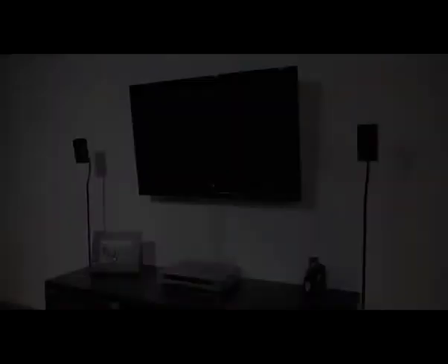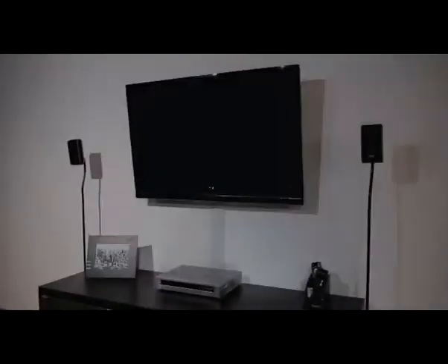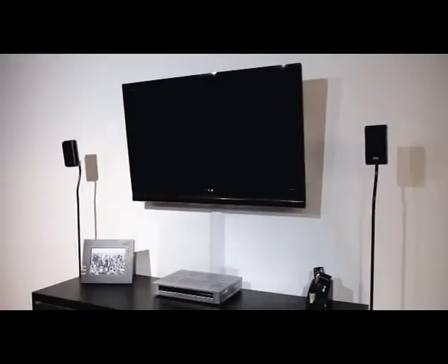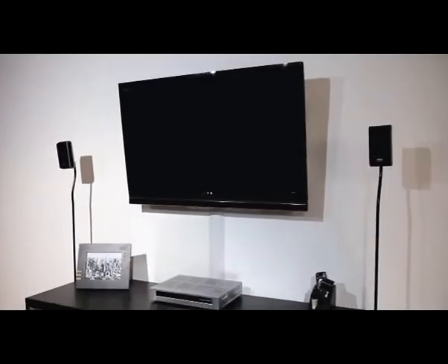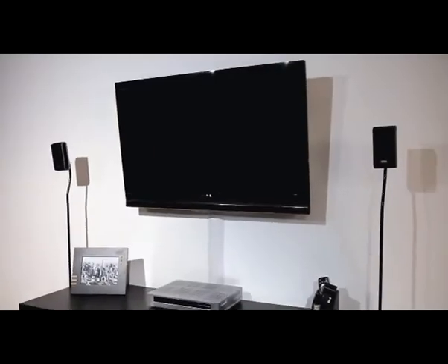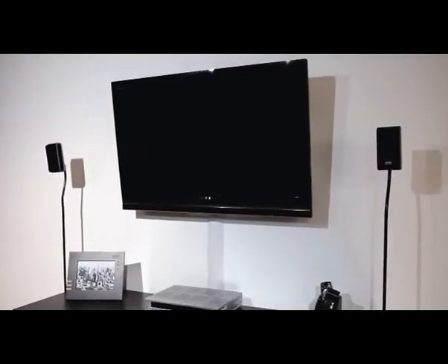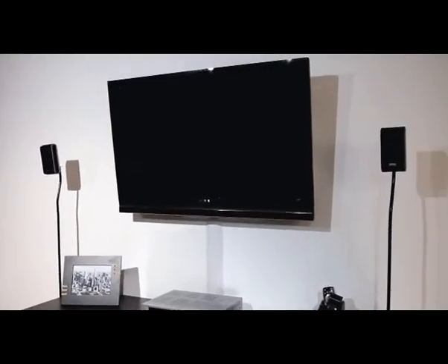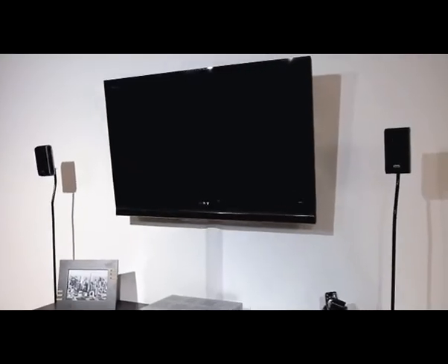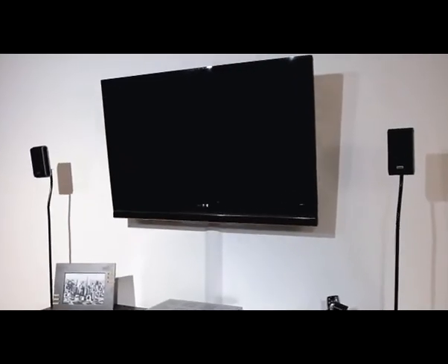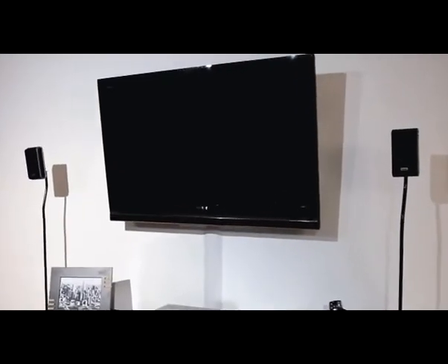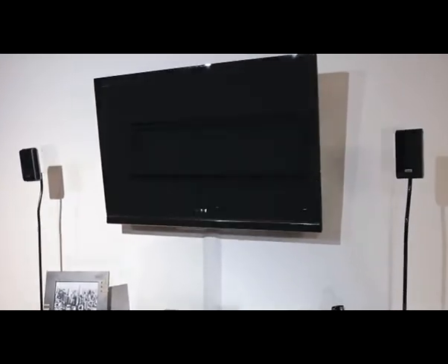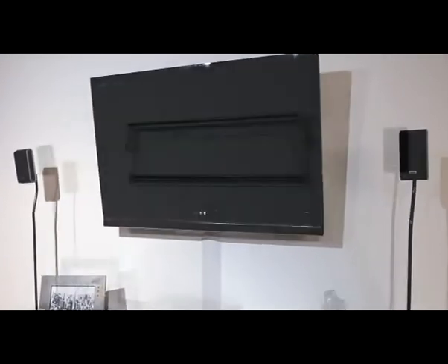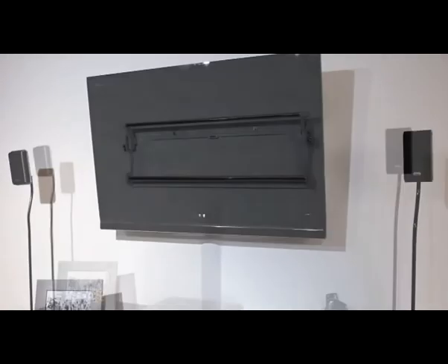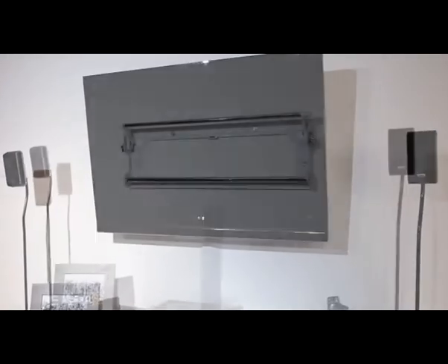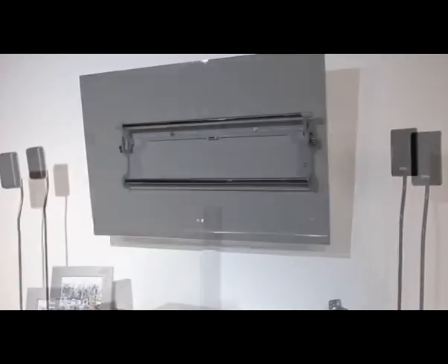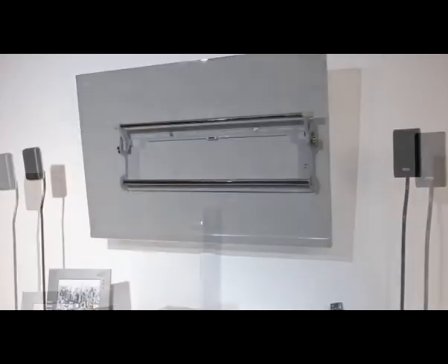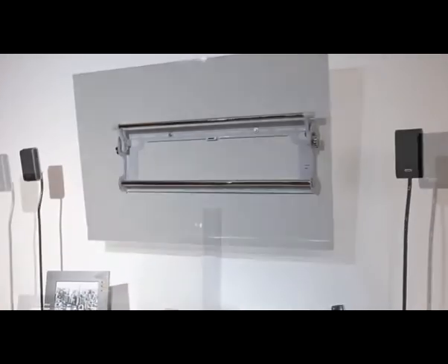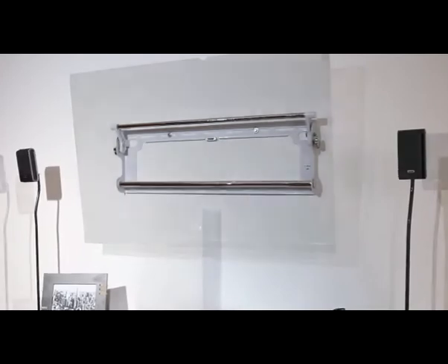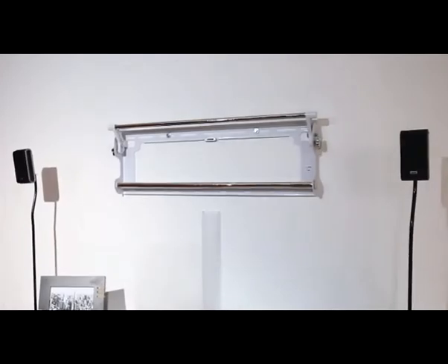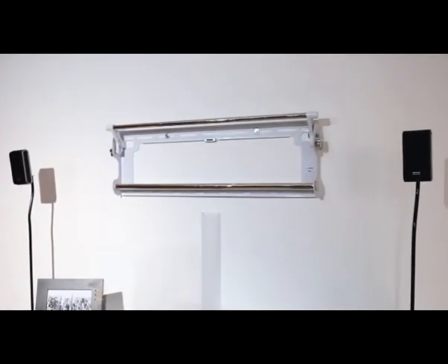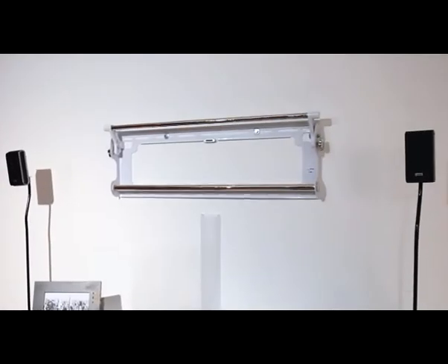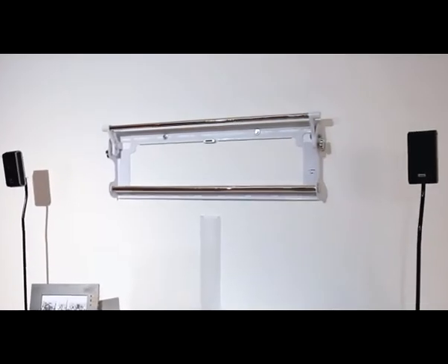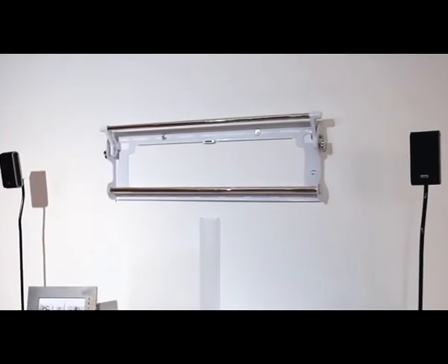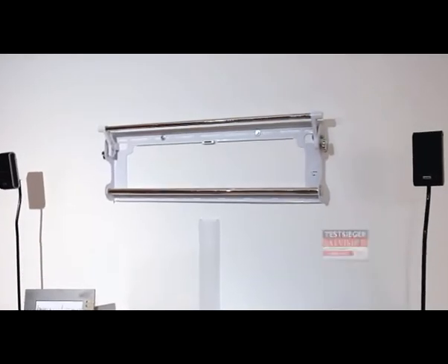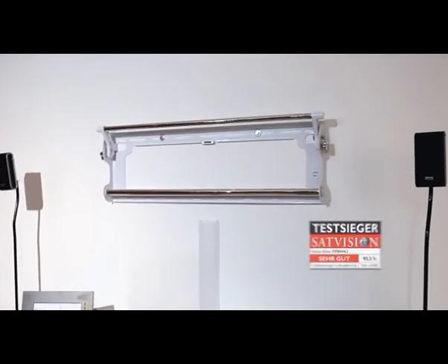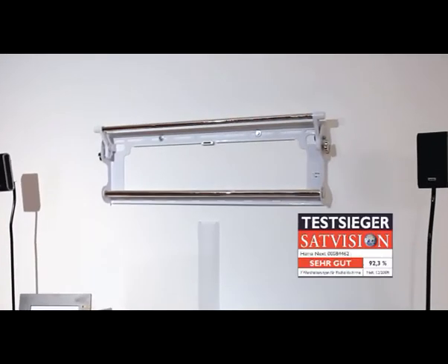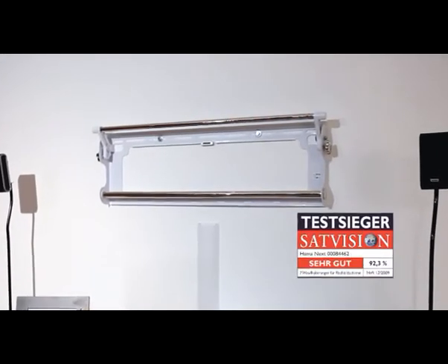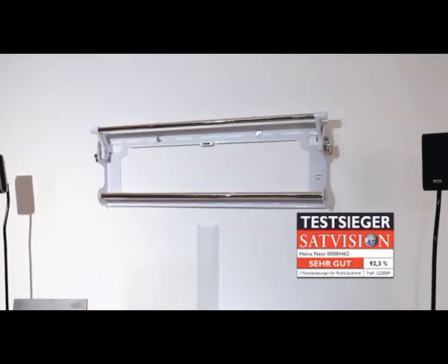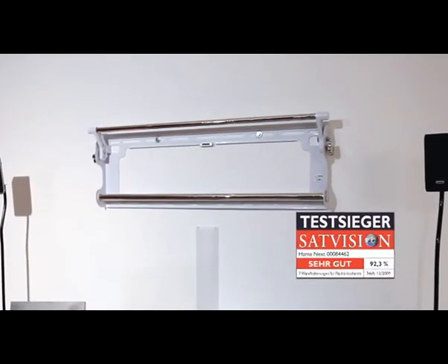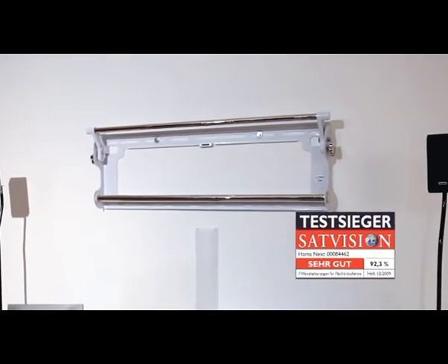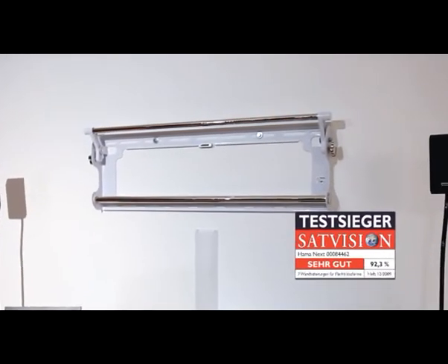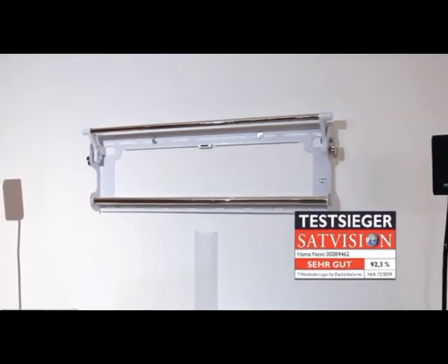The many useful features of this Hama TV wall bracket earned it the rating of very good in the trade press.